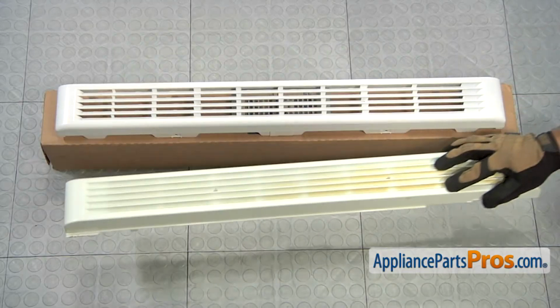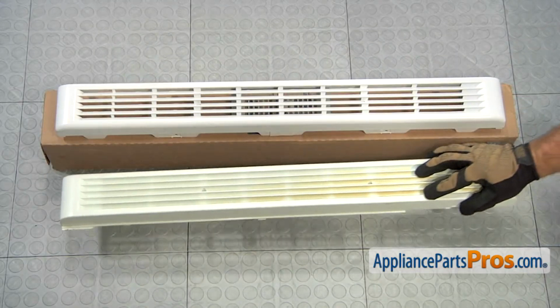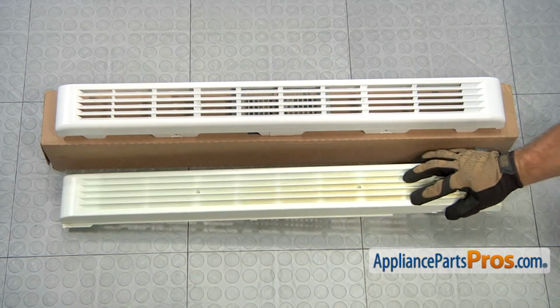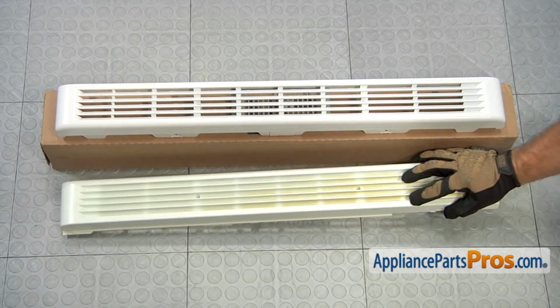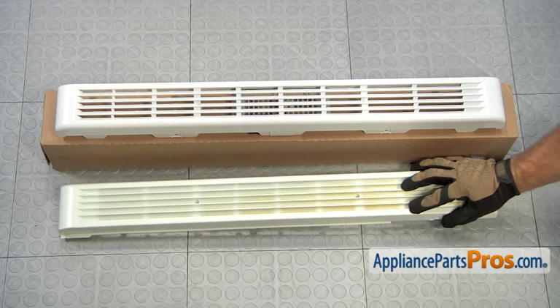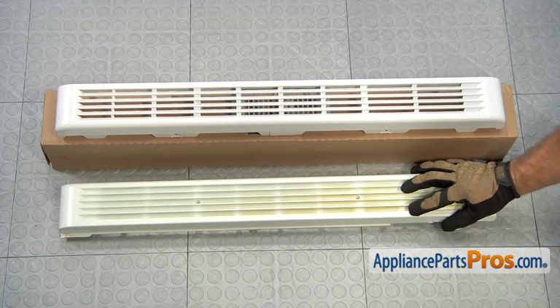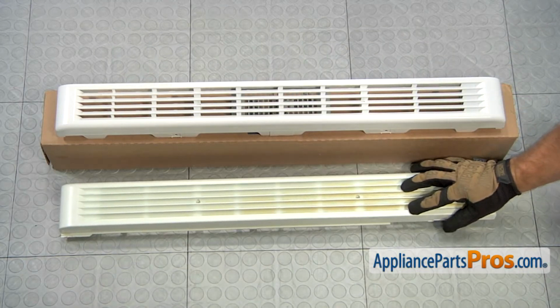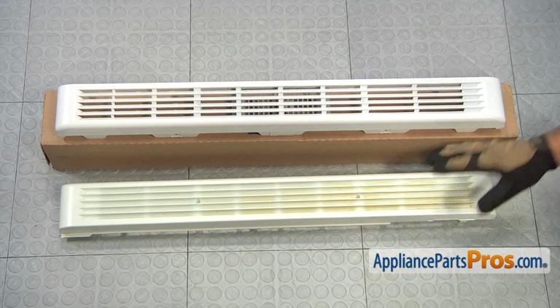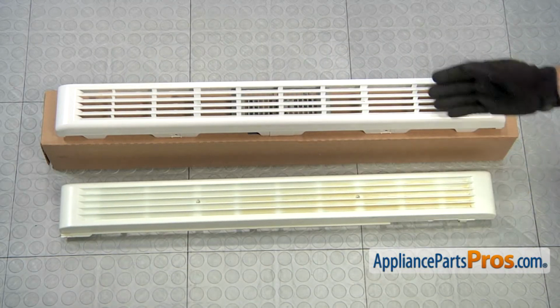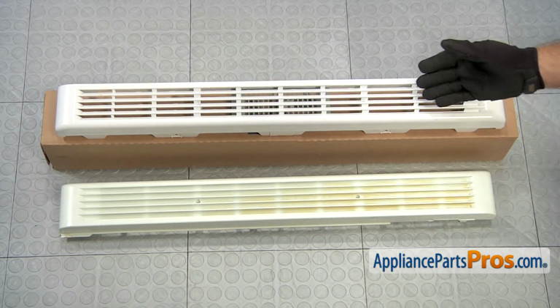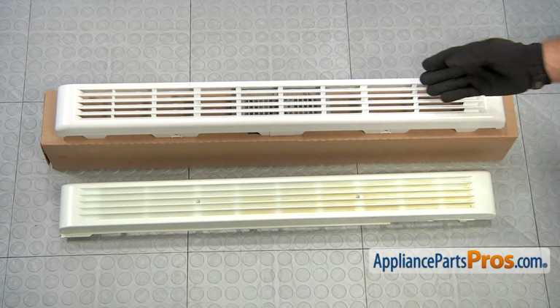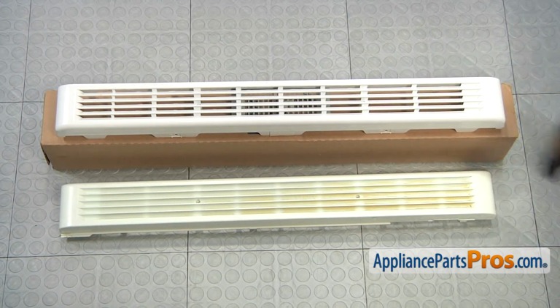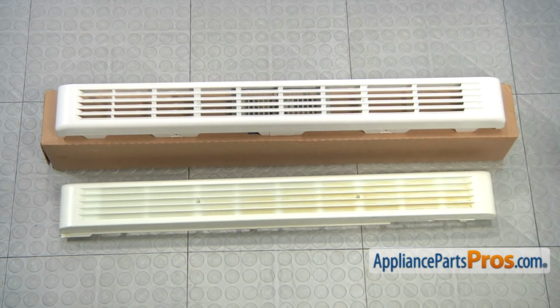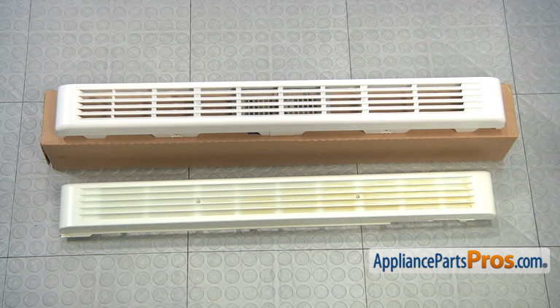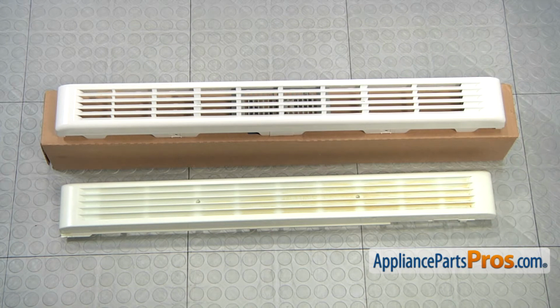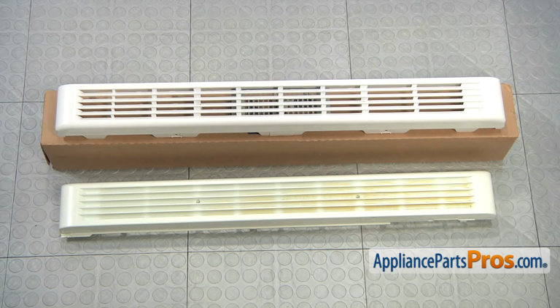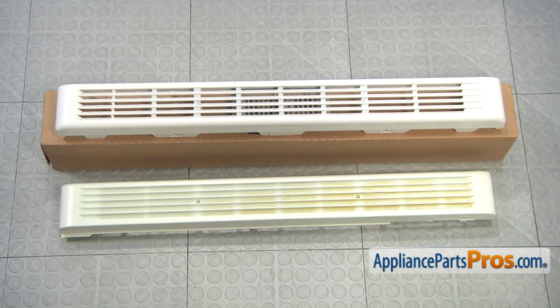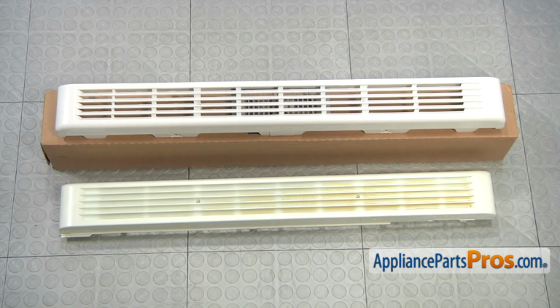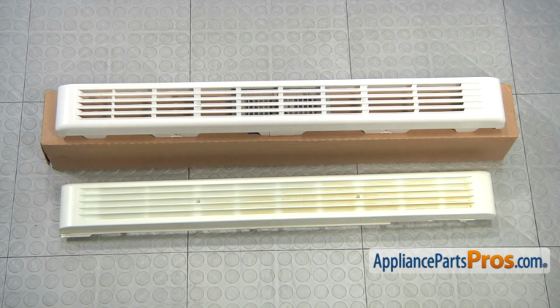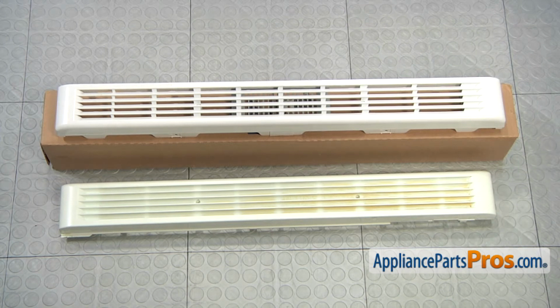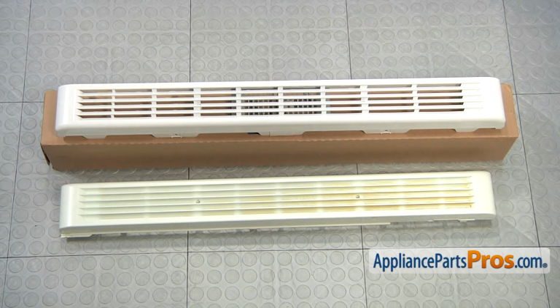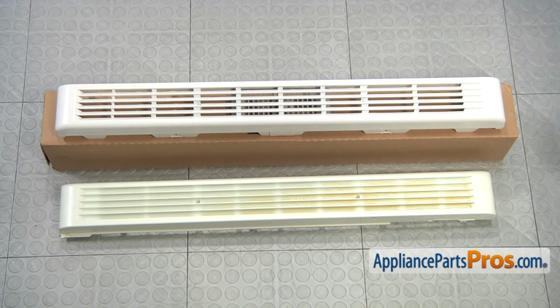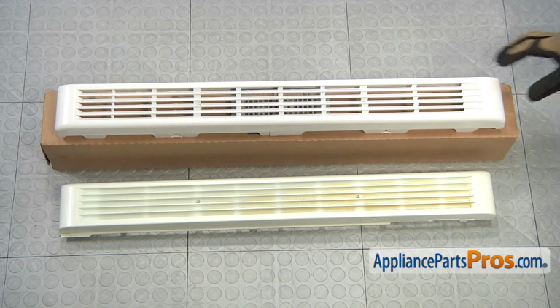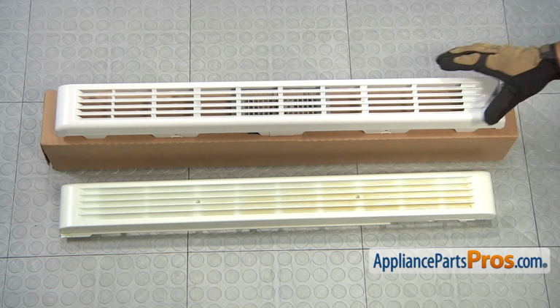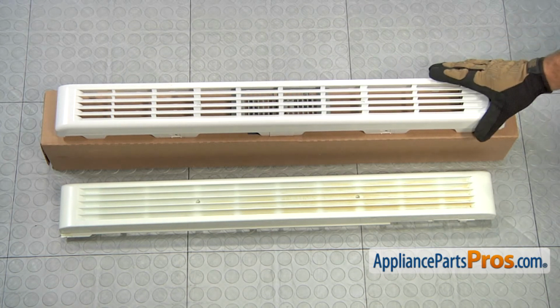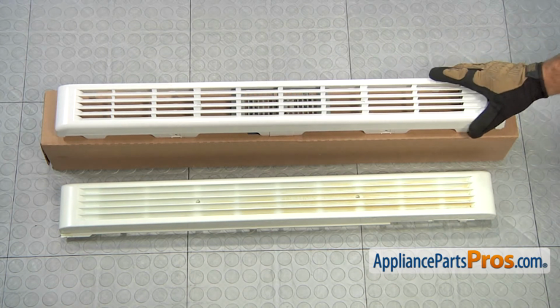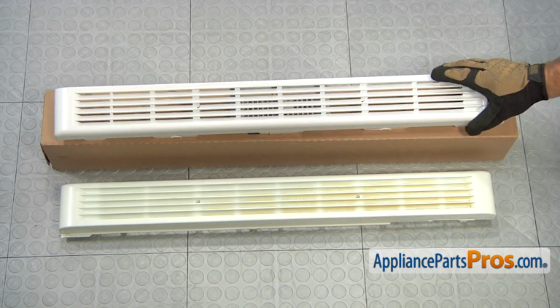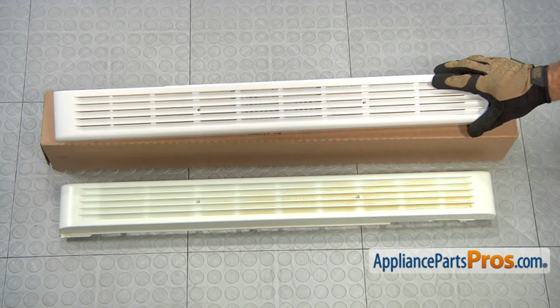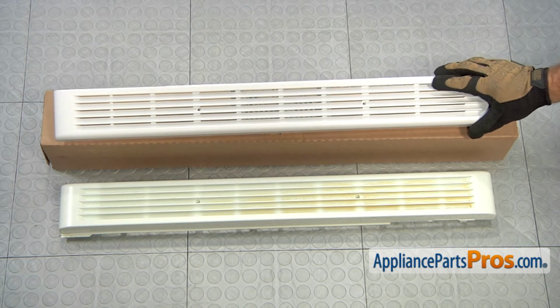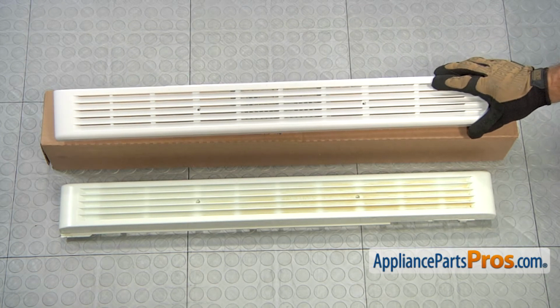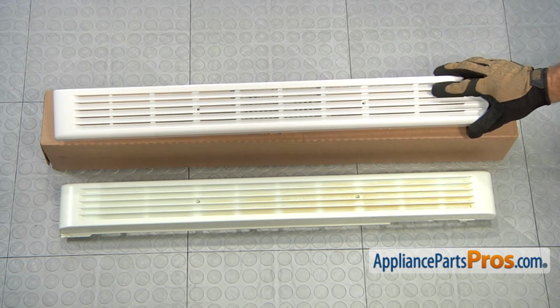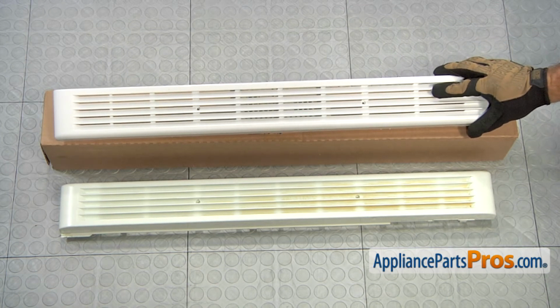Here's the old grill assembly next to the new one. If you don't already have one, you can get it at AppliancePartsPros.com.